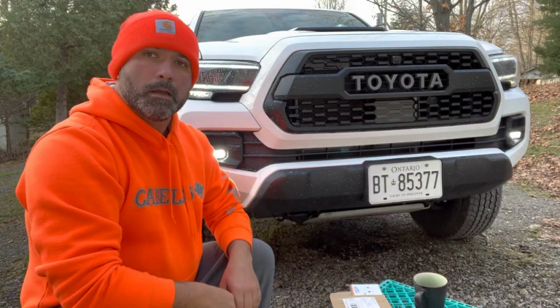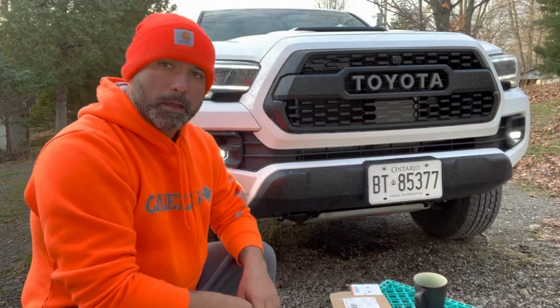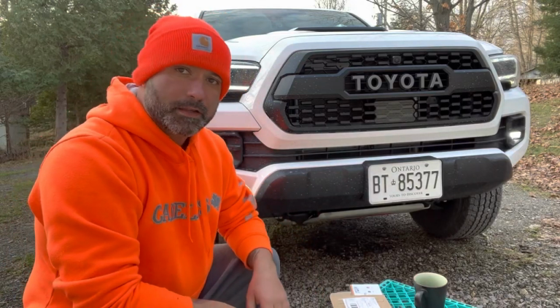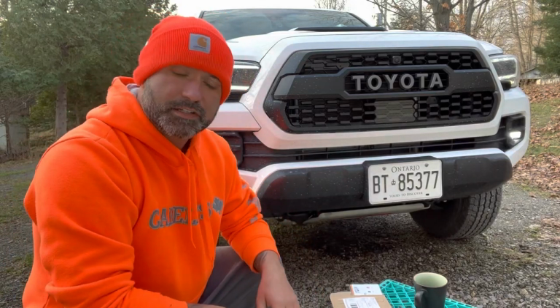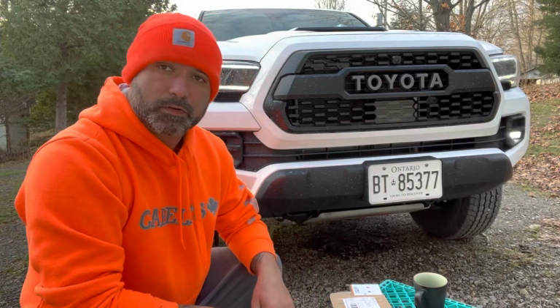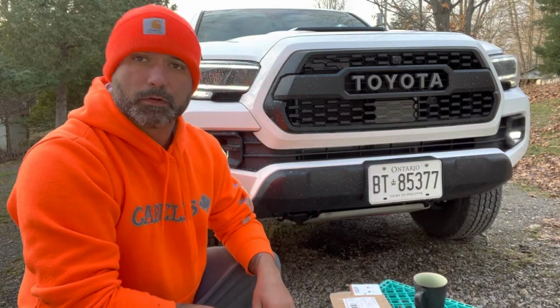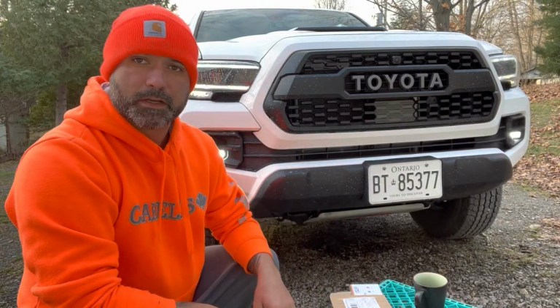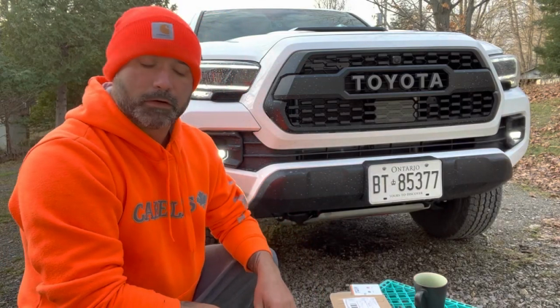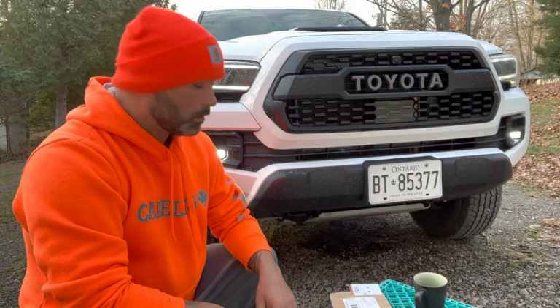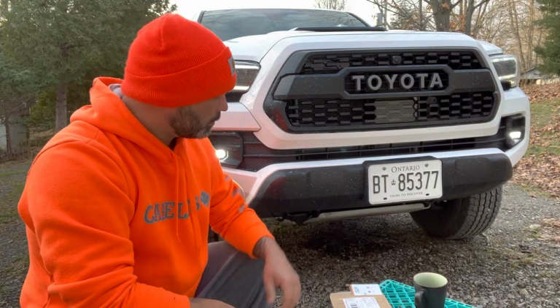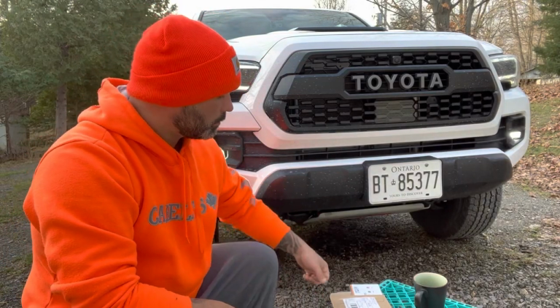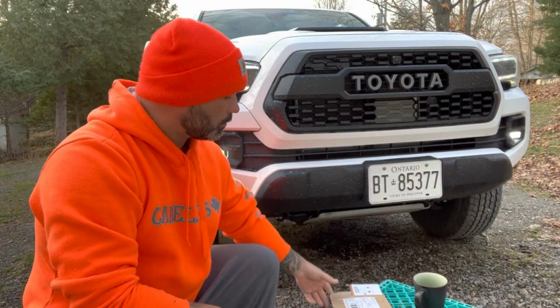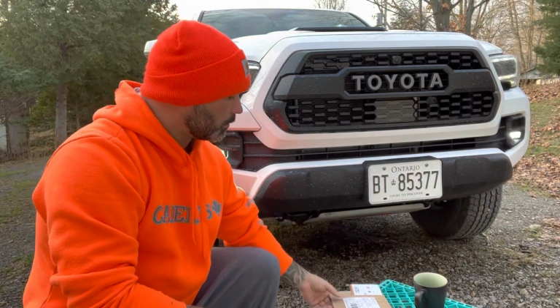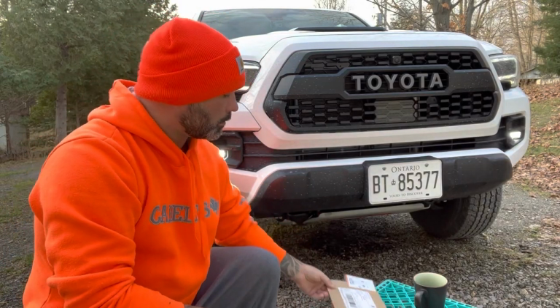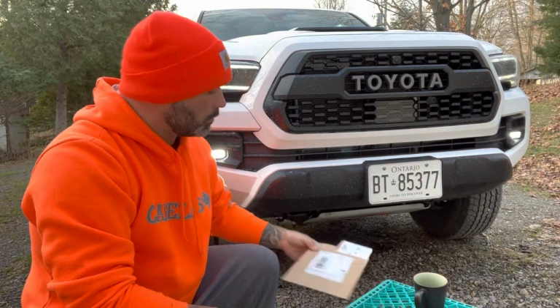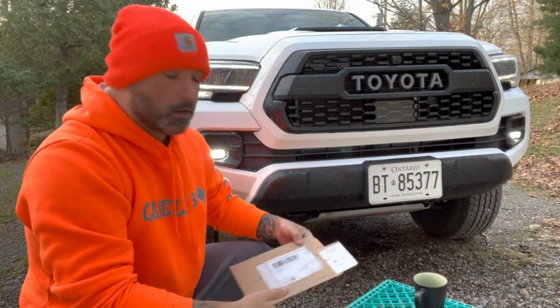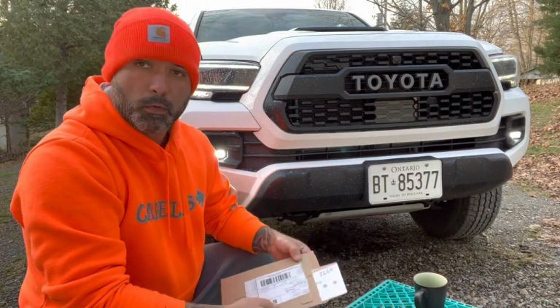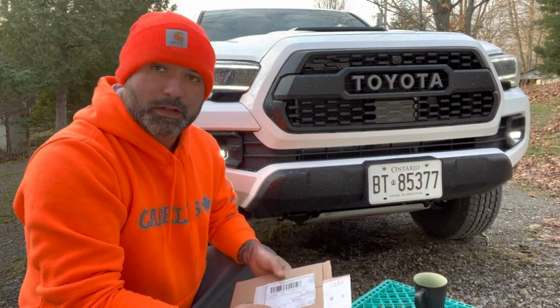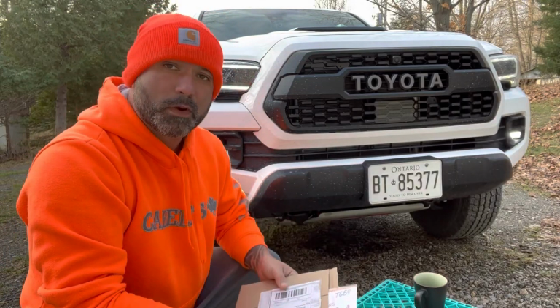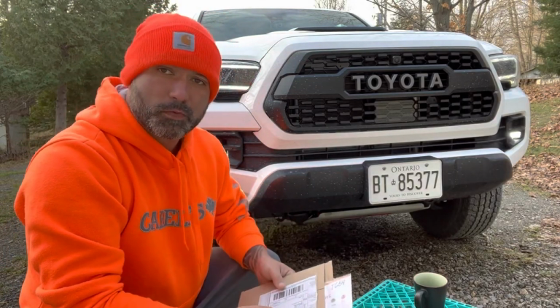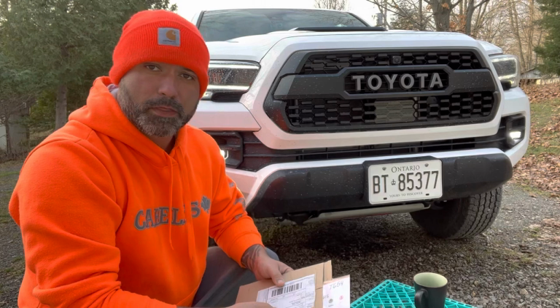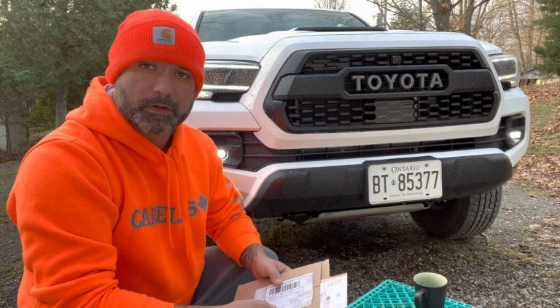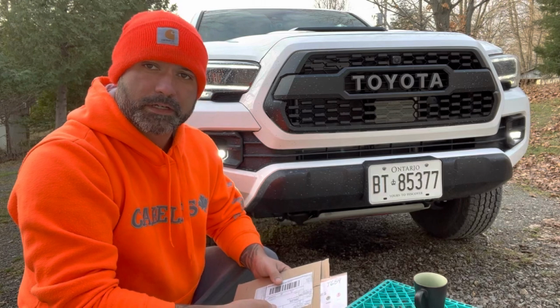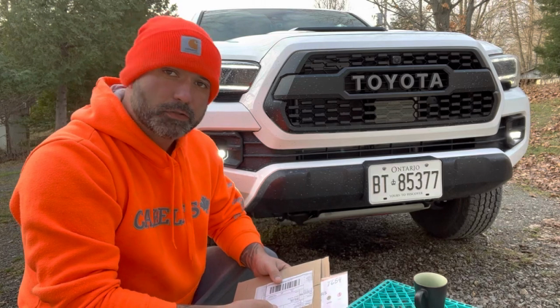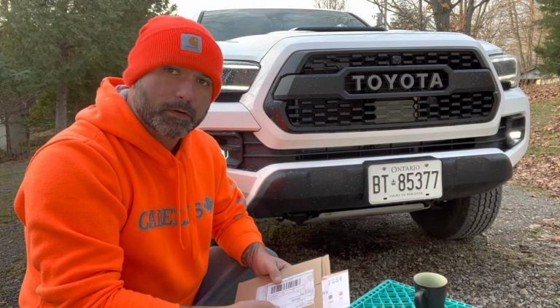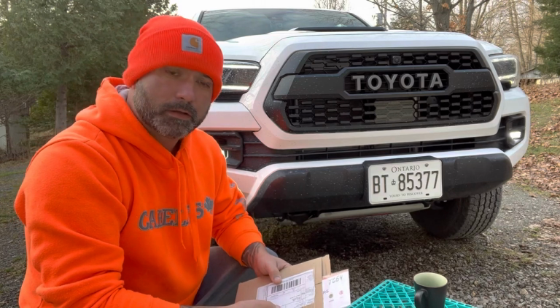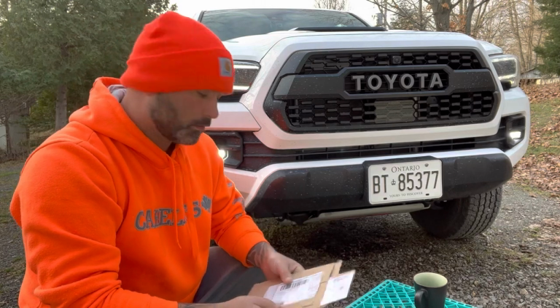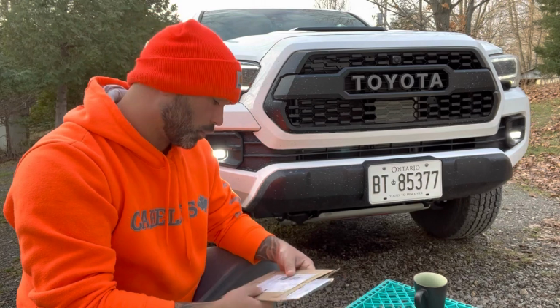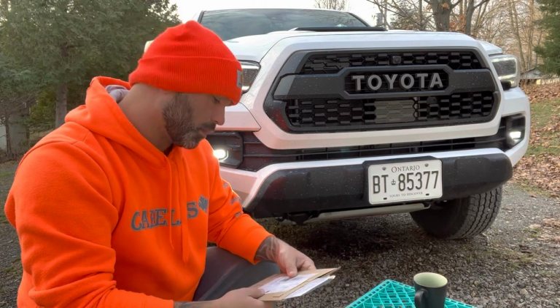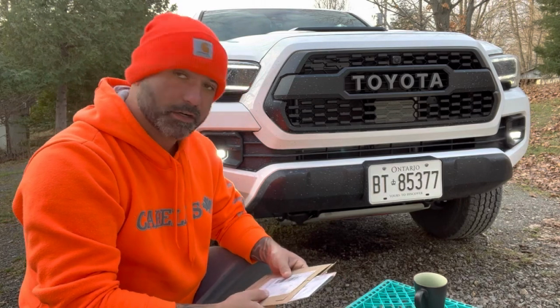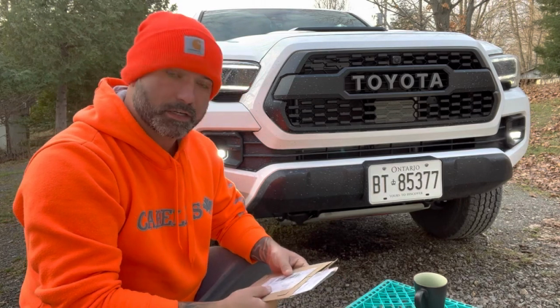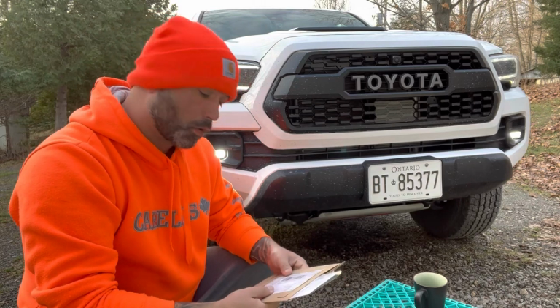Hey guys, I just want to do a little video with my 2023 Toyota Tacoma TRD Pro.